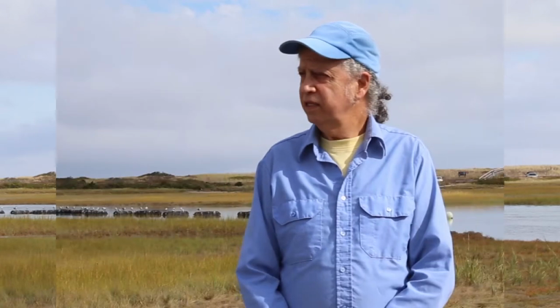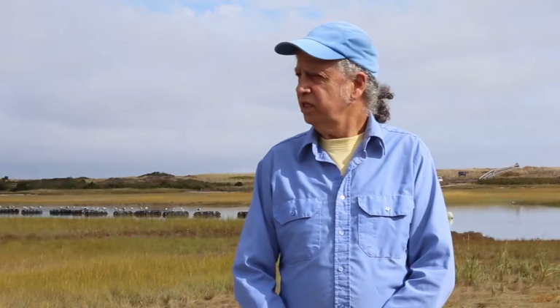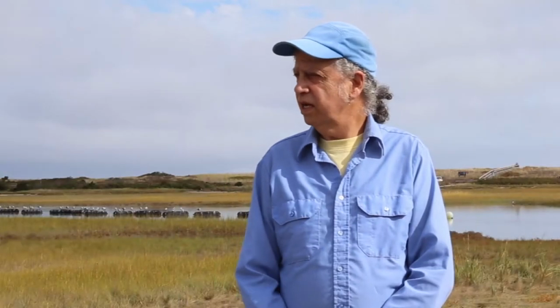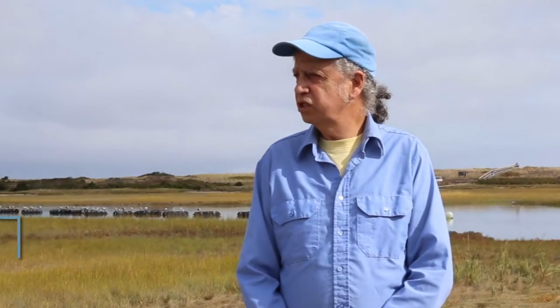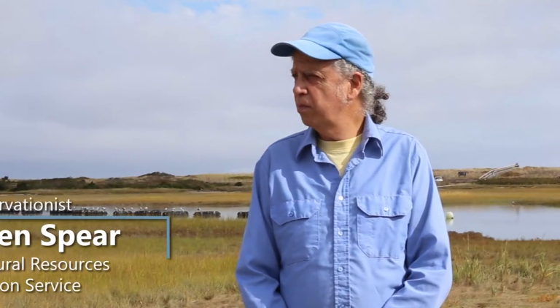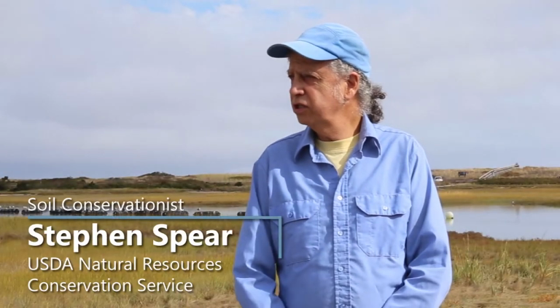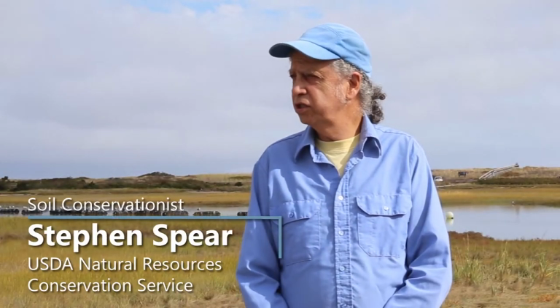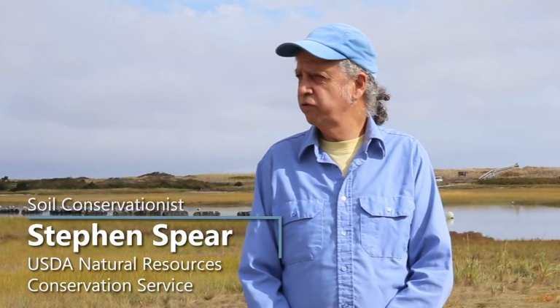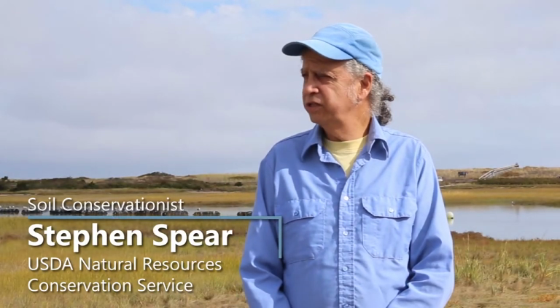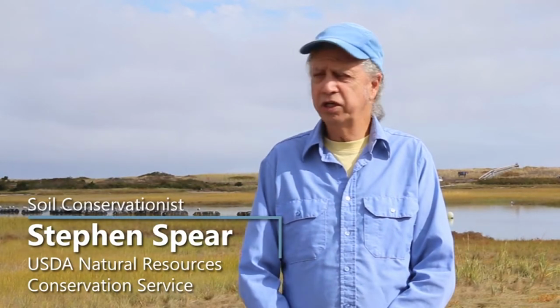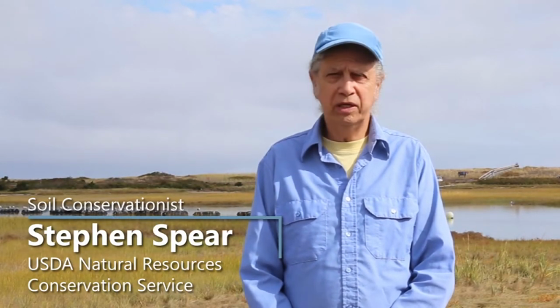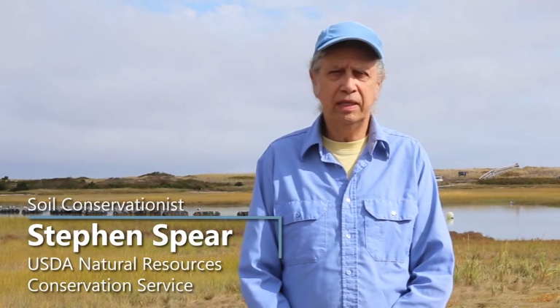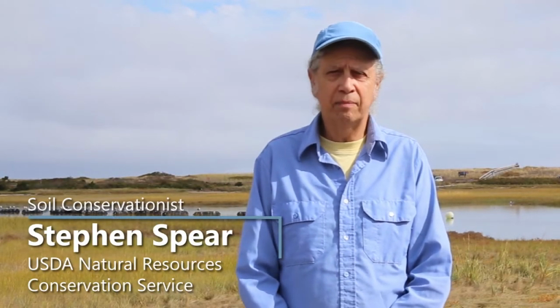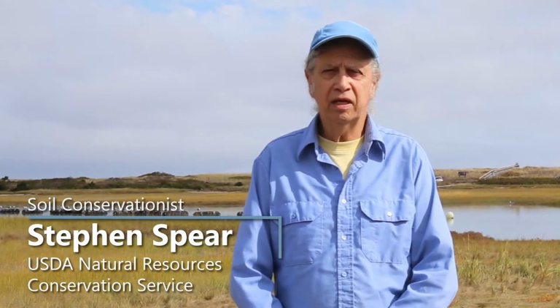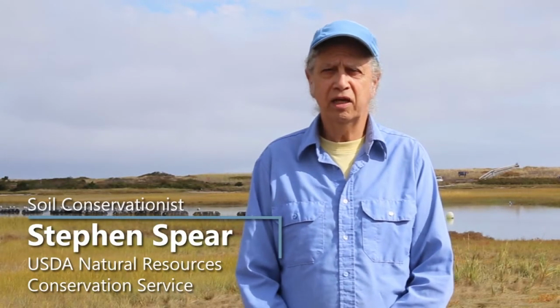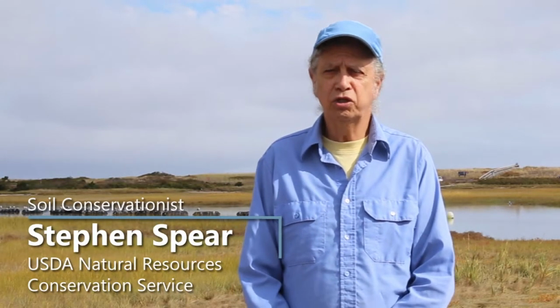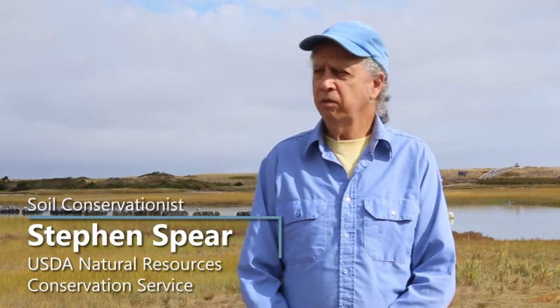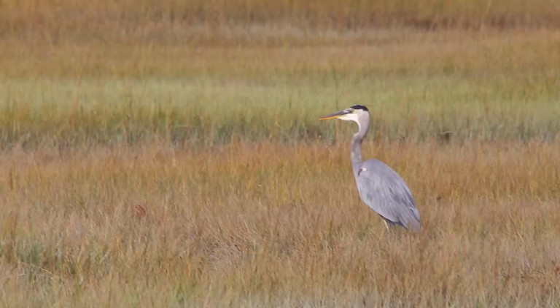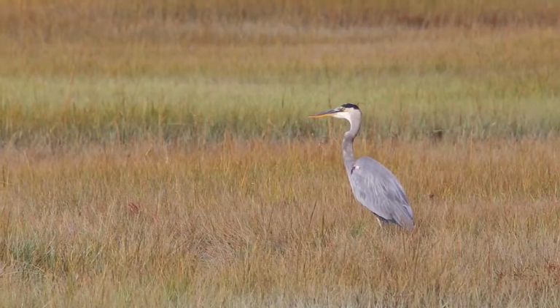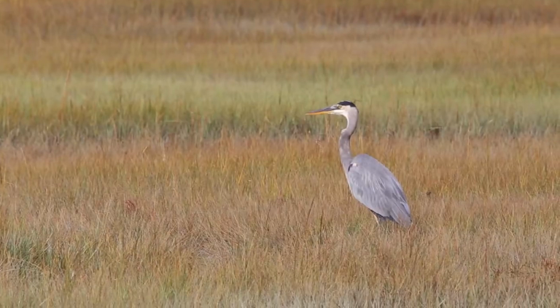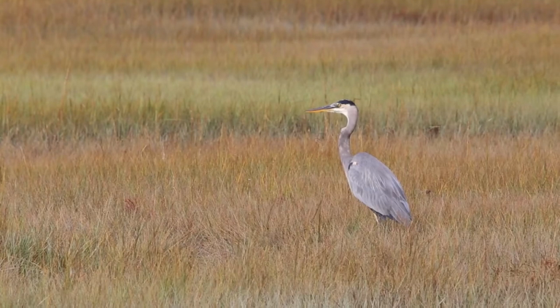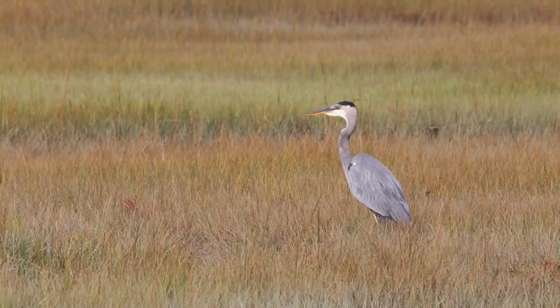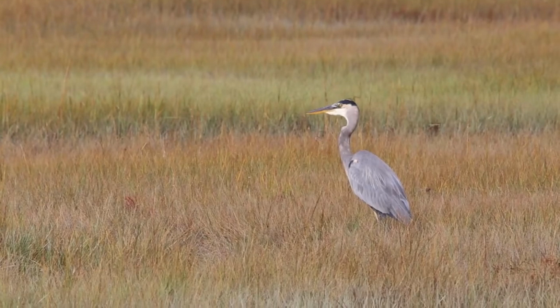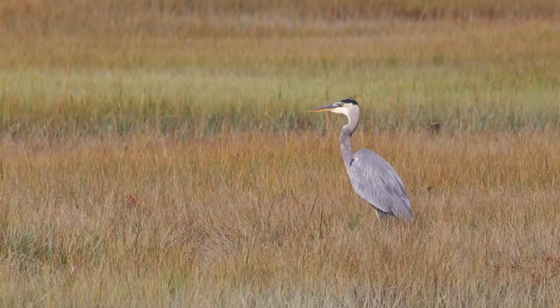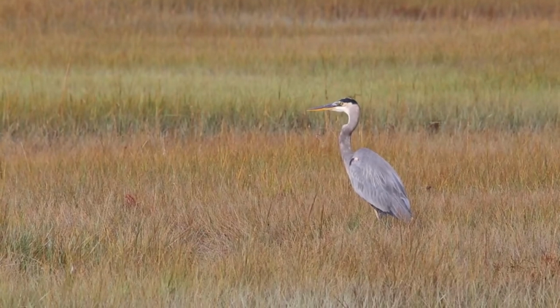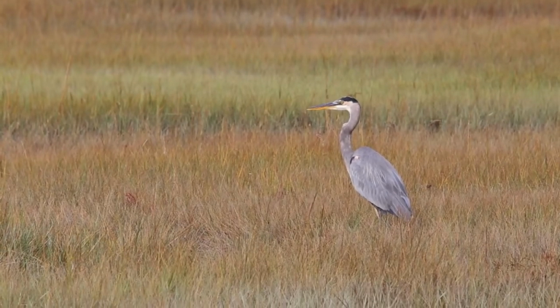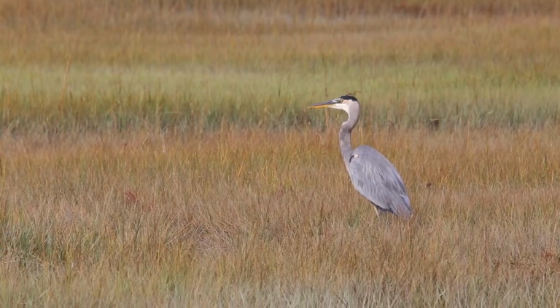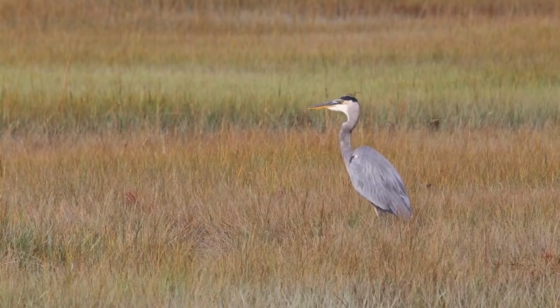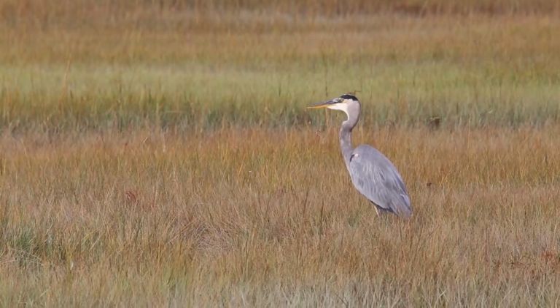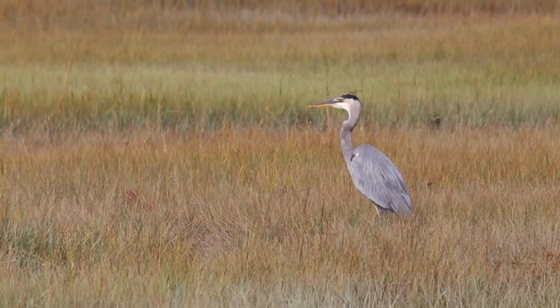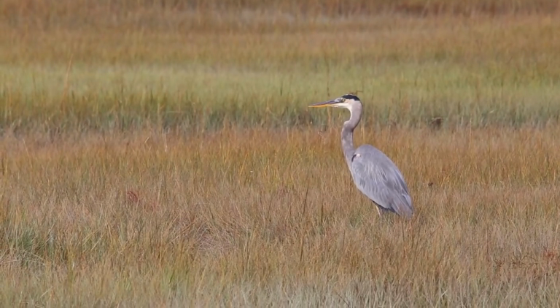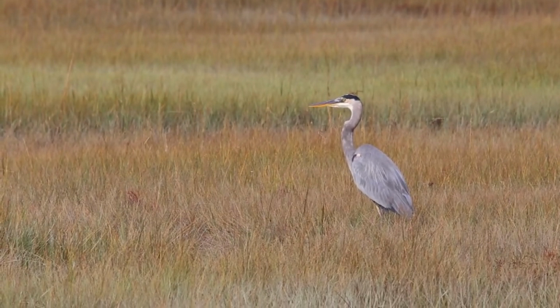This is salt marsh. It's a transition between the upland and the ocean. It's a very fertile area for wildlife.